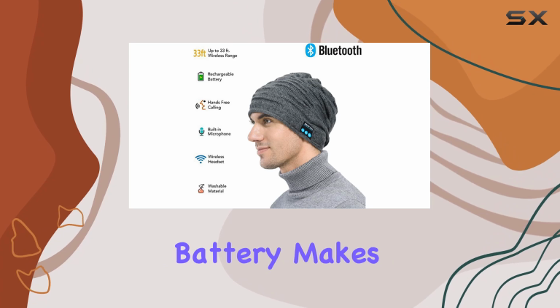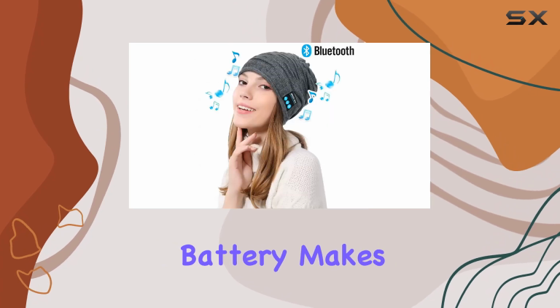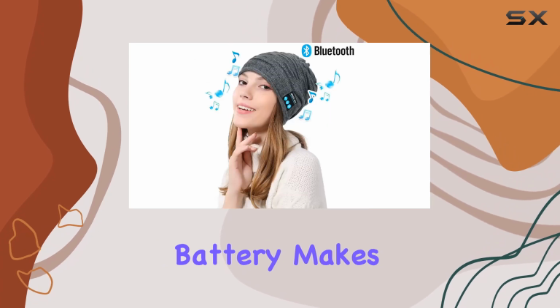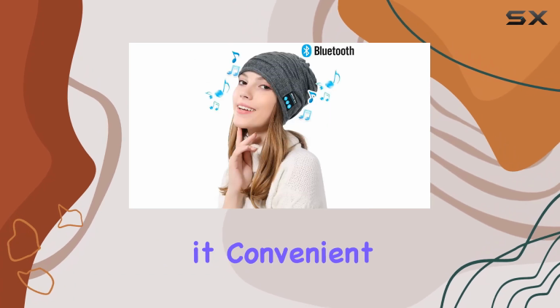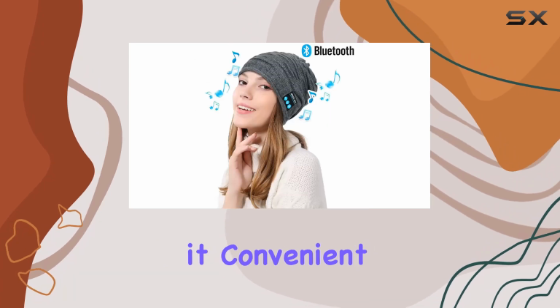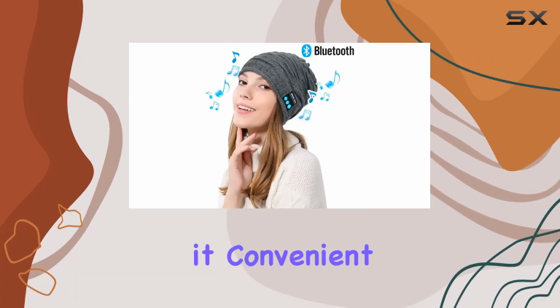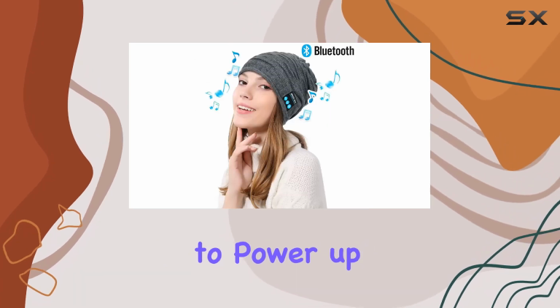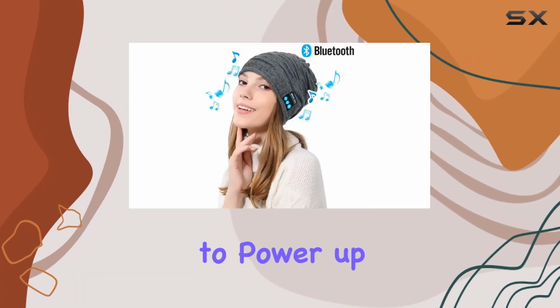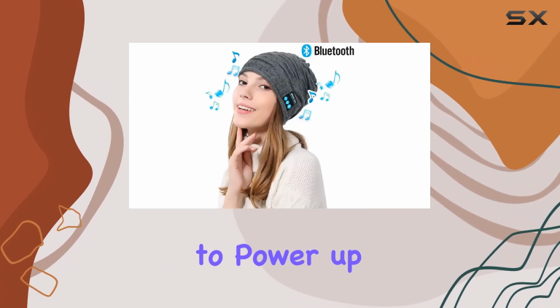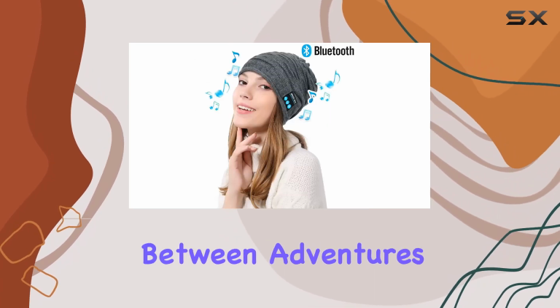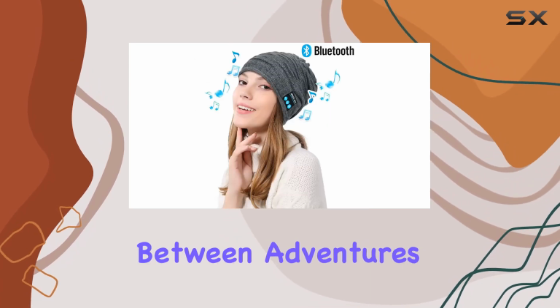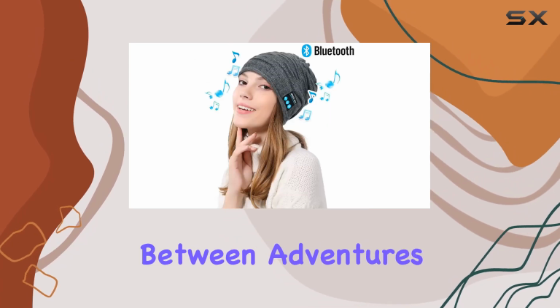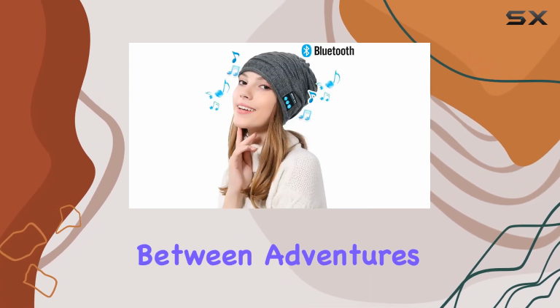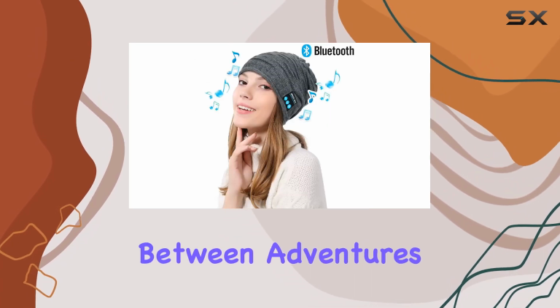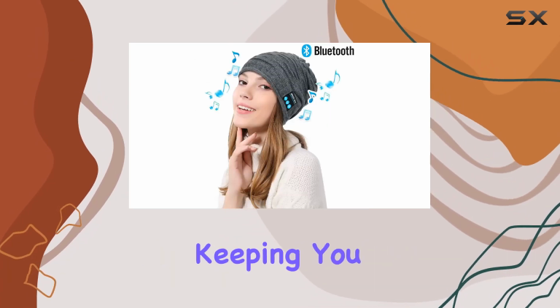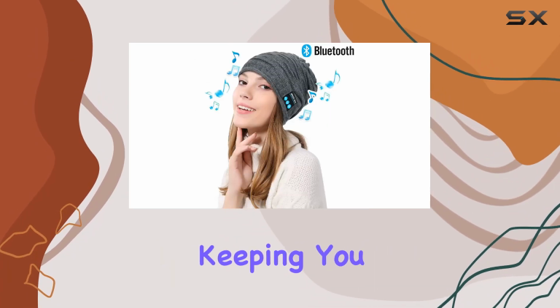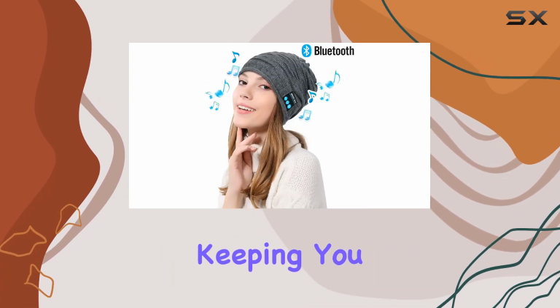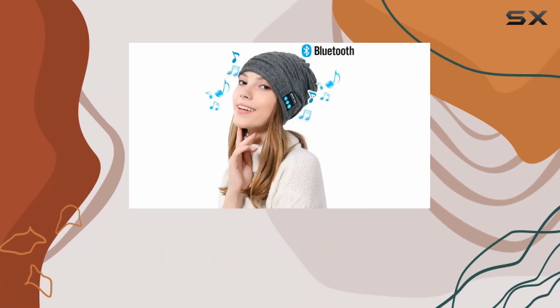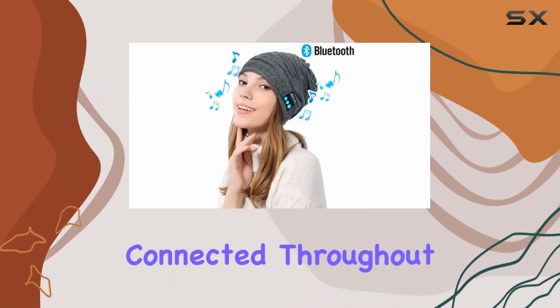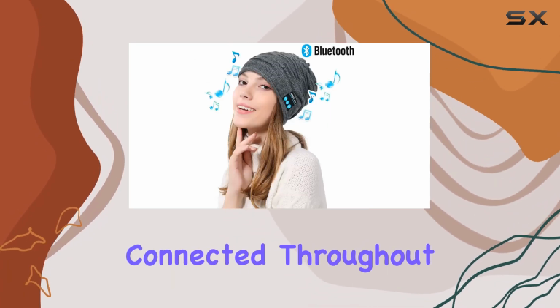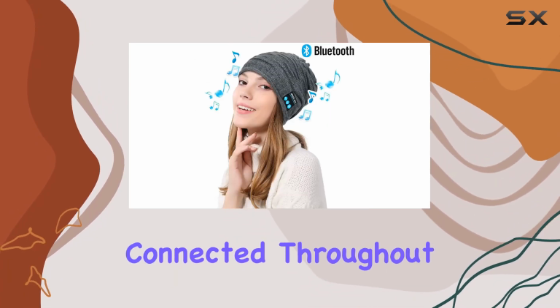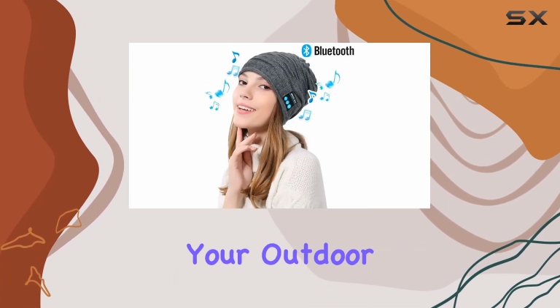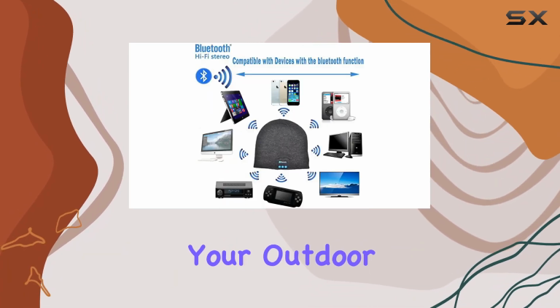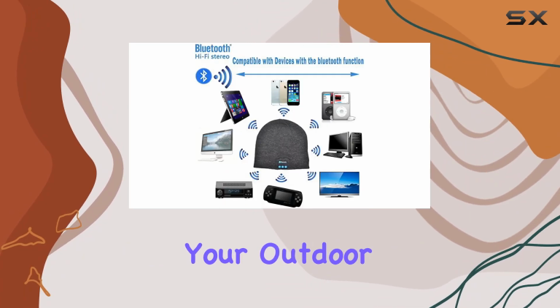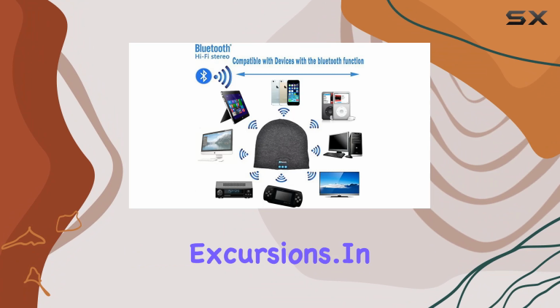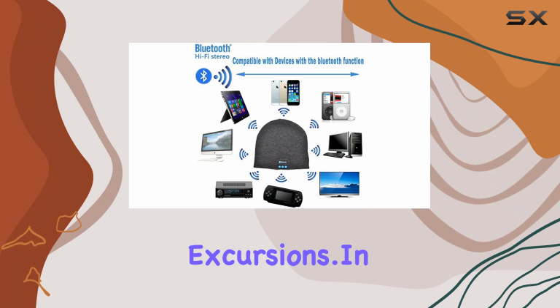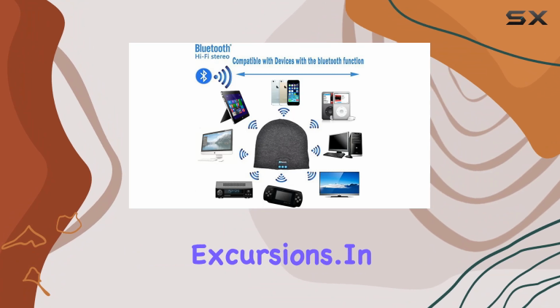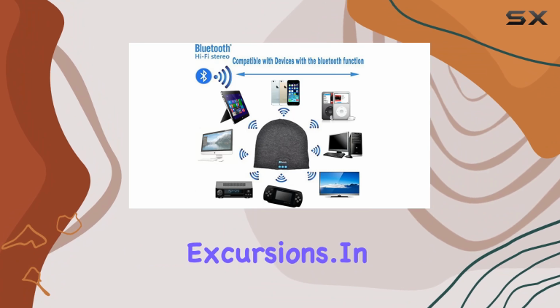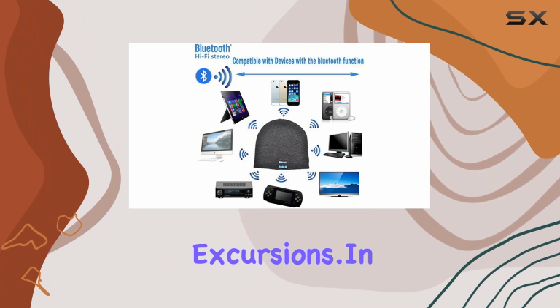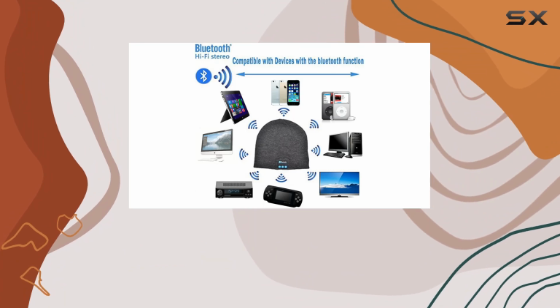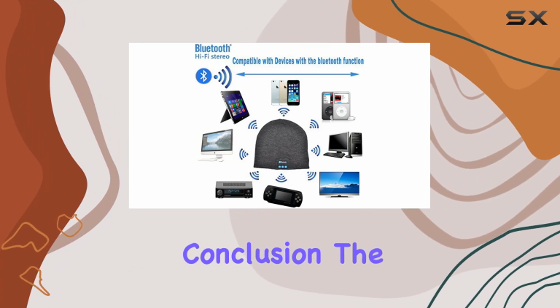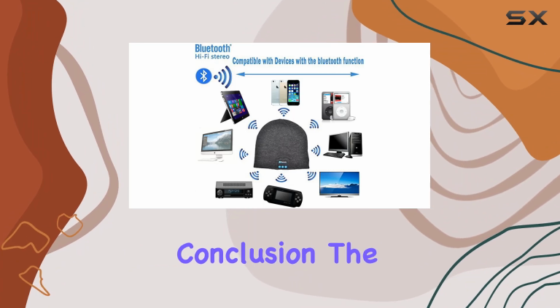Battery life is impressive, offering hours of usage on a single charge. The beanie's USB rechargeable battery makes it convenient to power up between adventures, keeping you connected throughout your outdoor excursions.